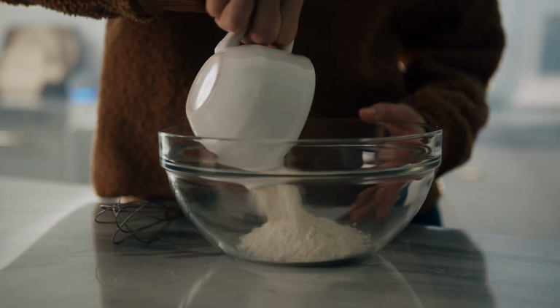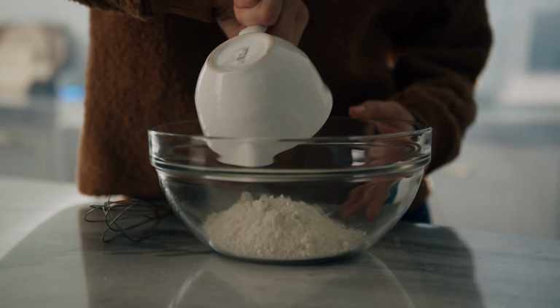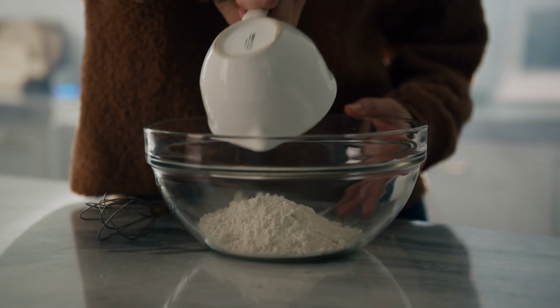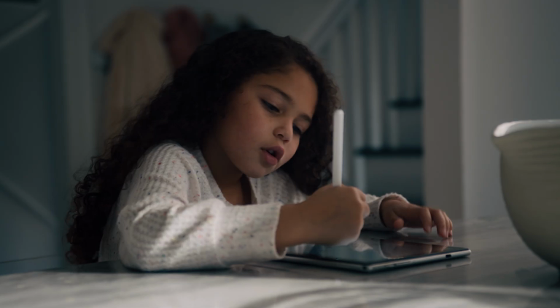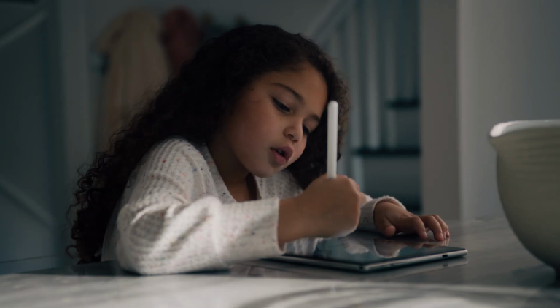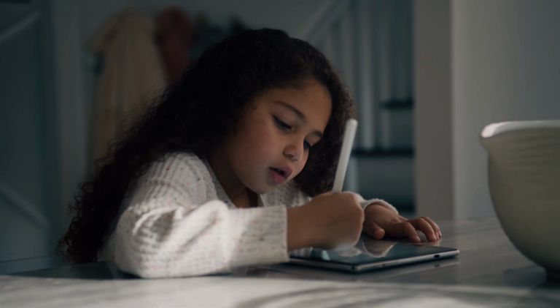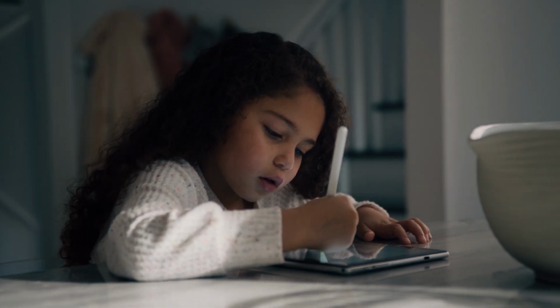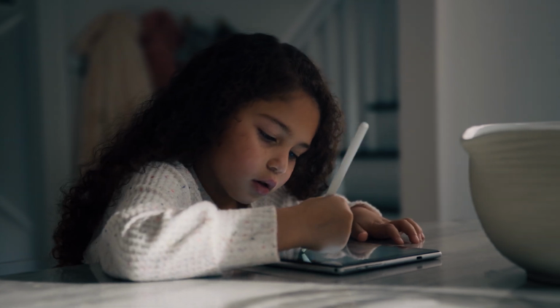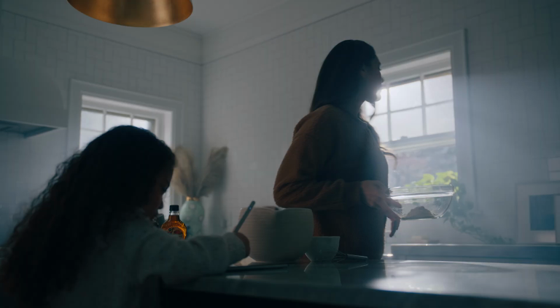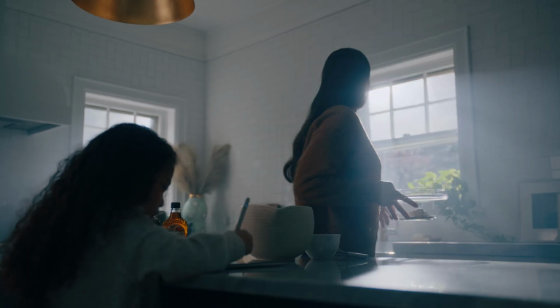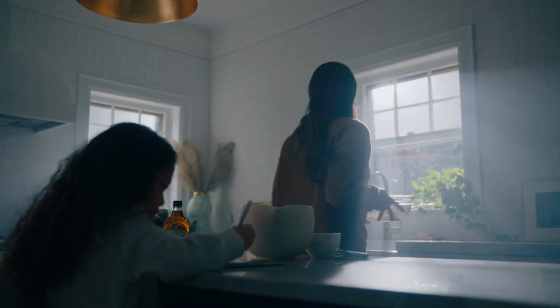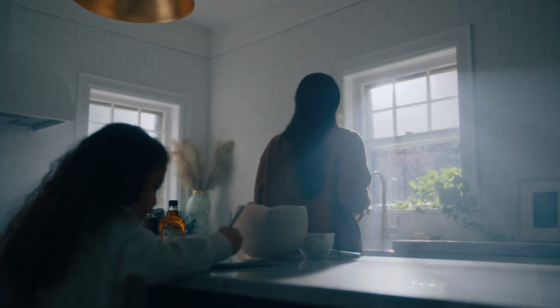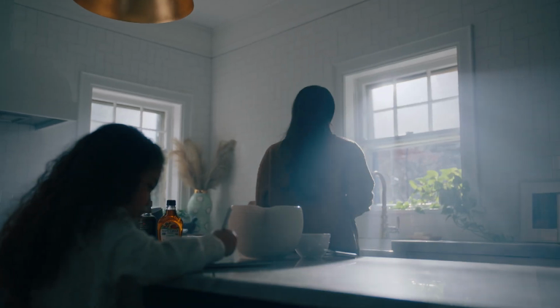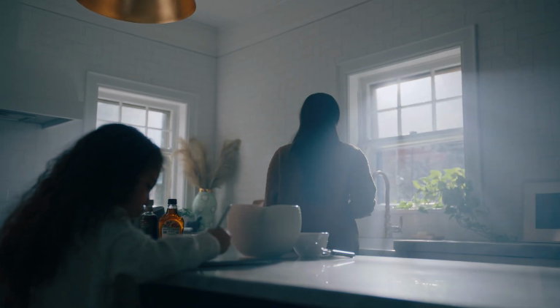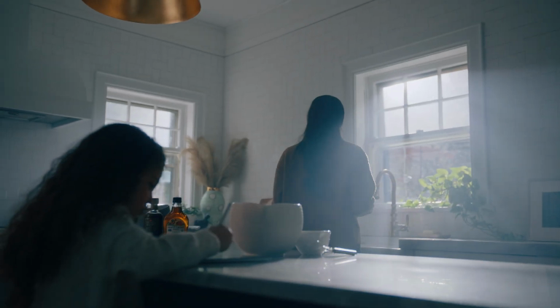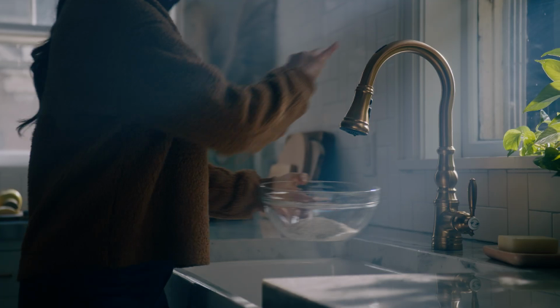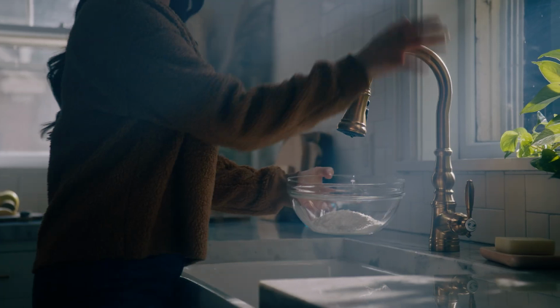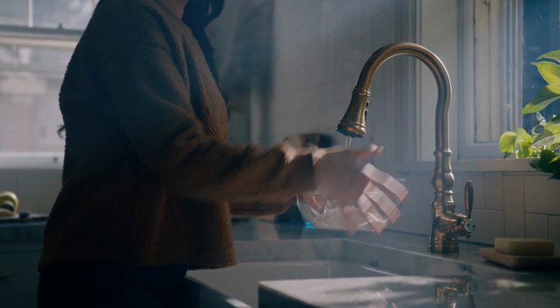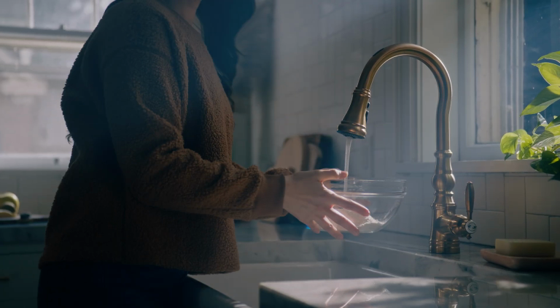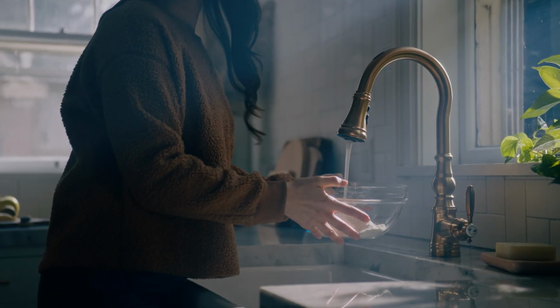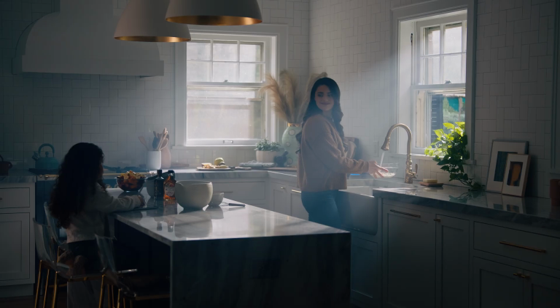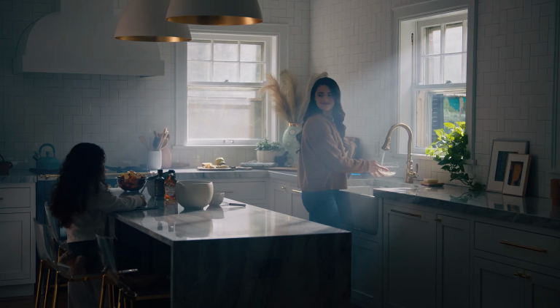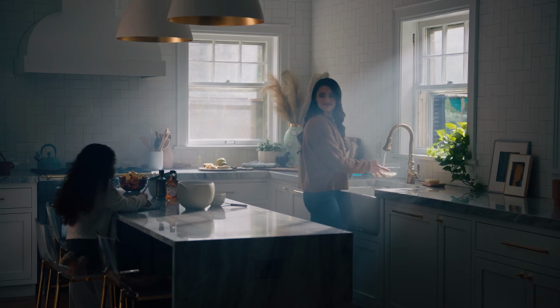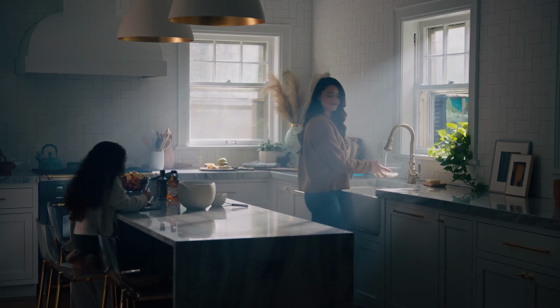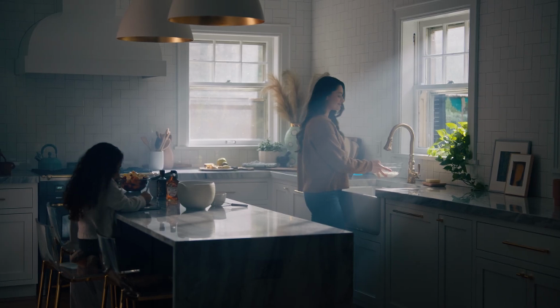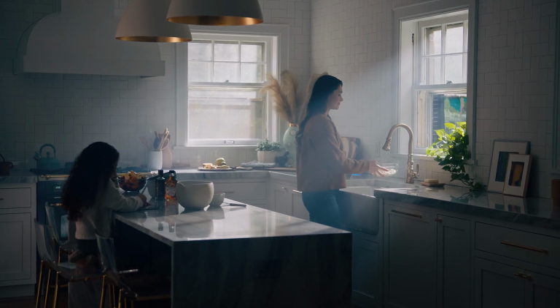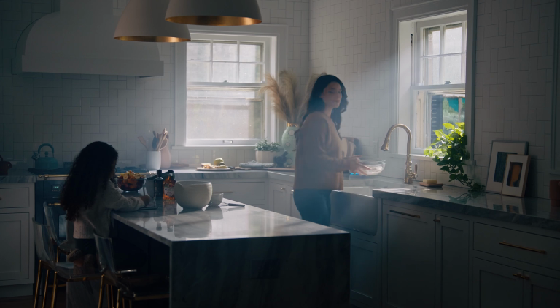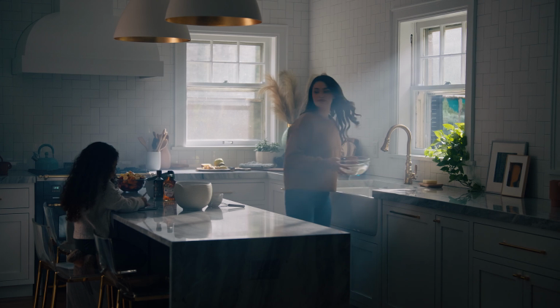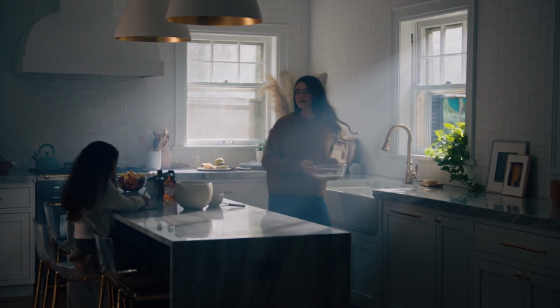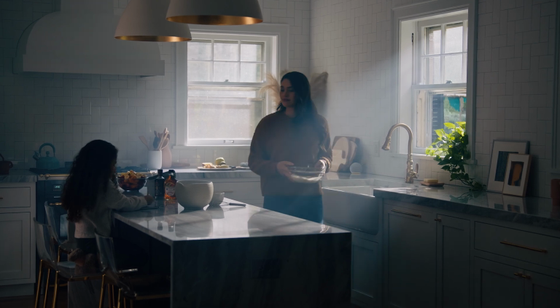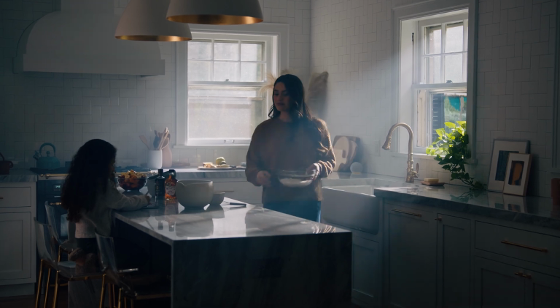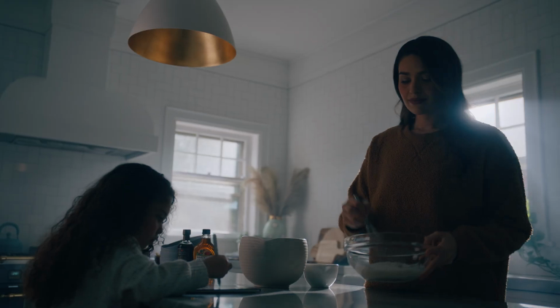It's not technology for technology's sake. It's innovation that makes your life simpler, easier, and brings you peace of mind.